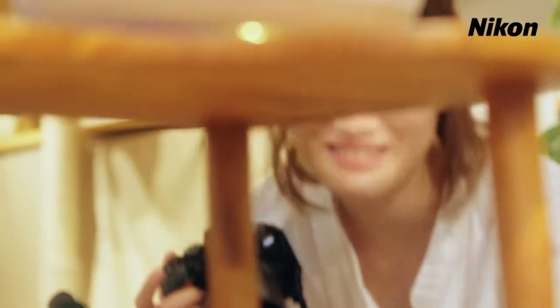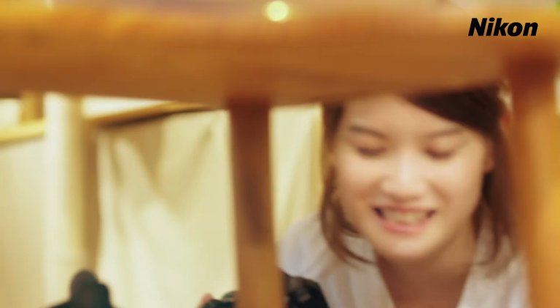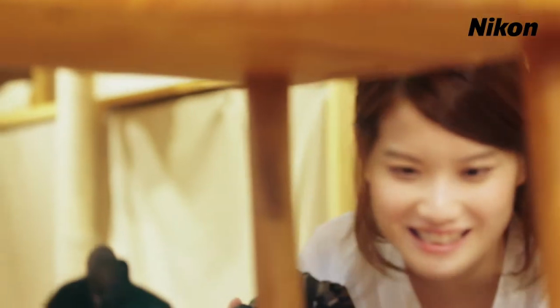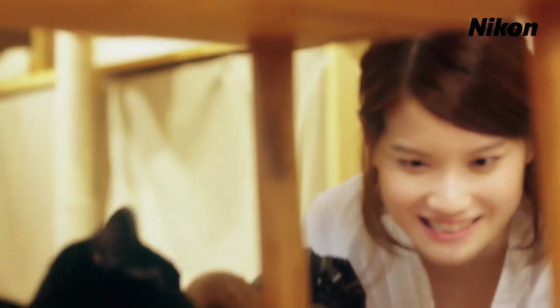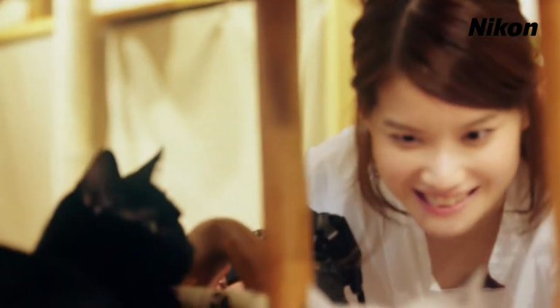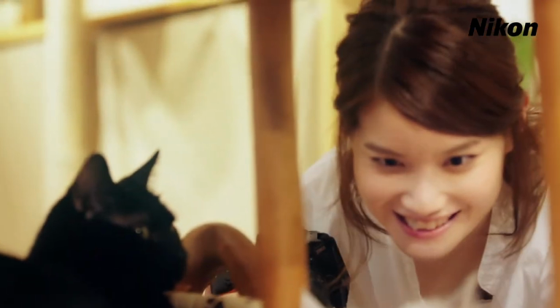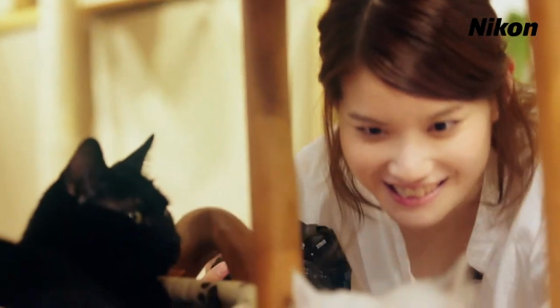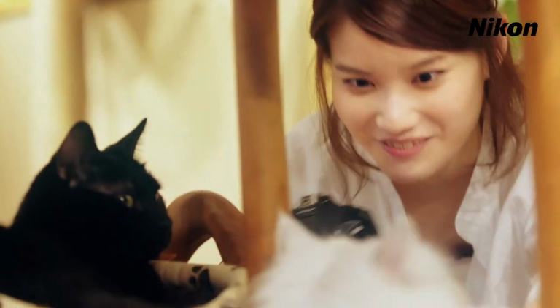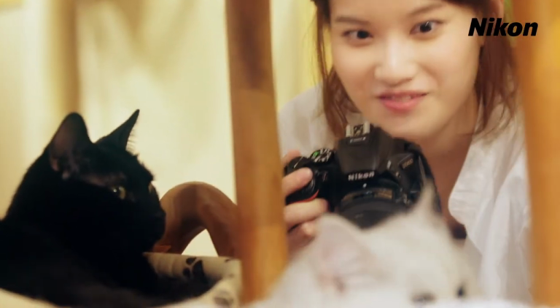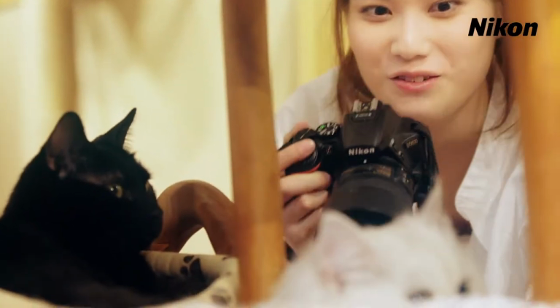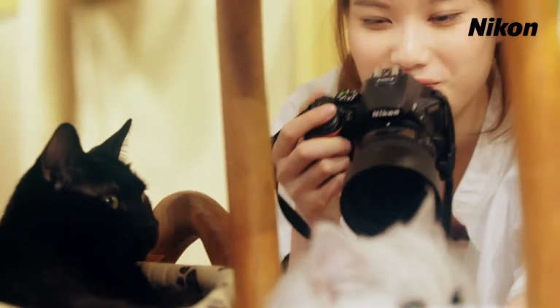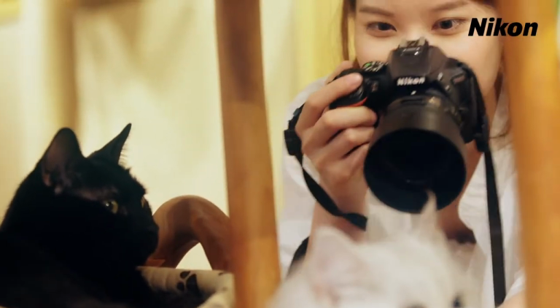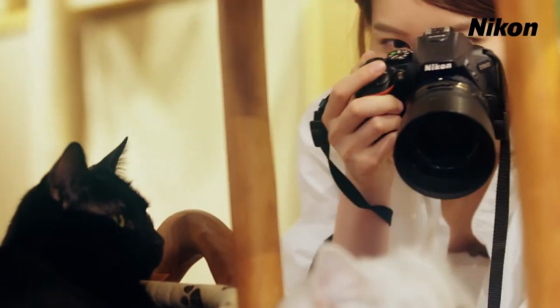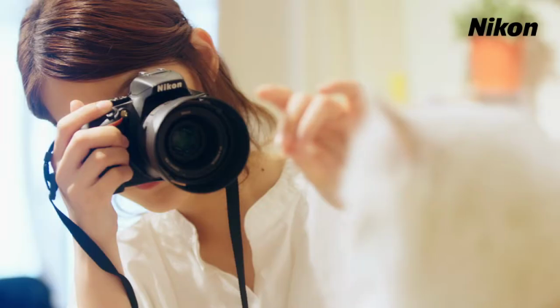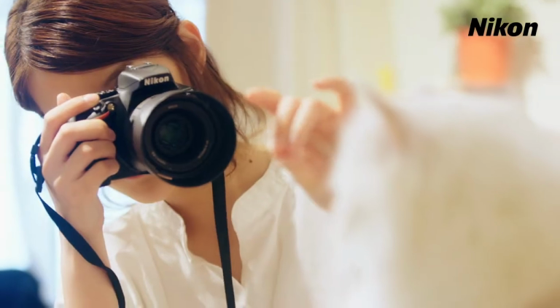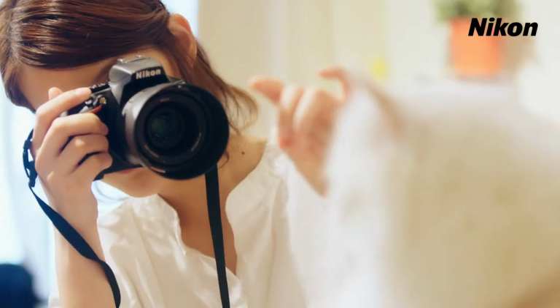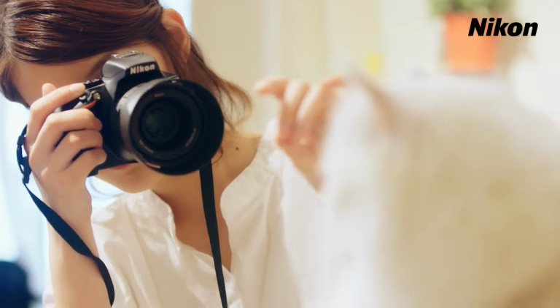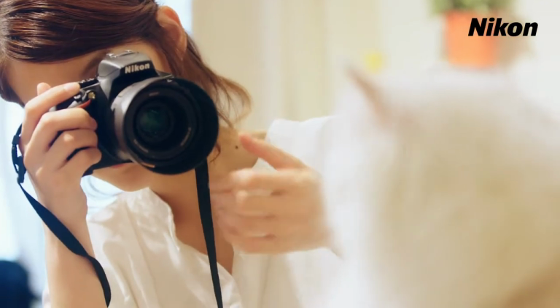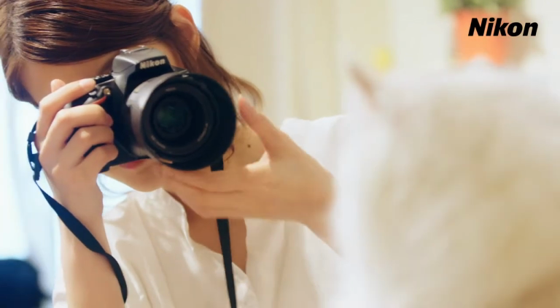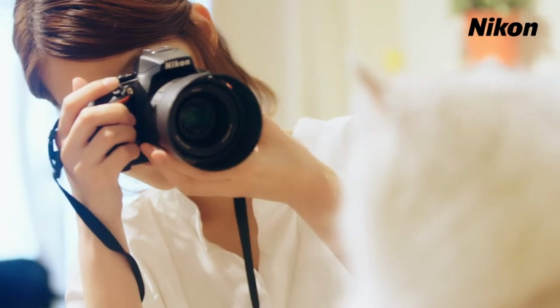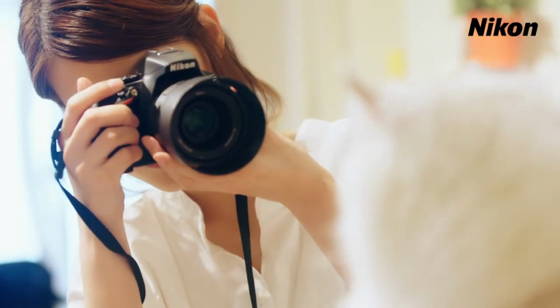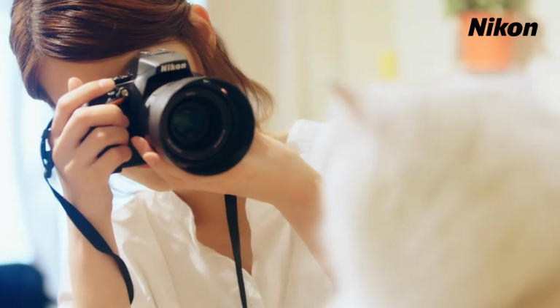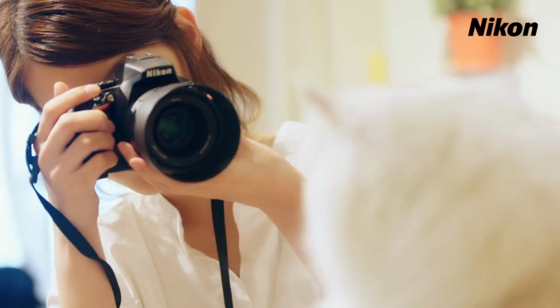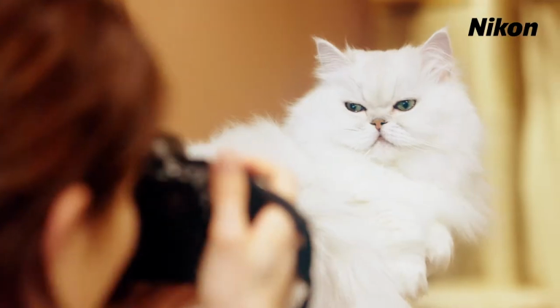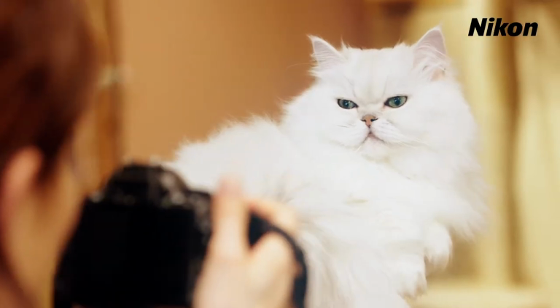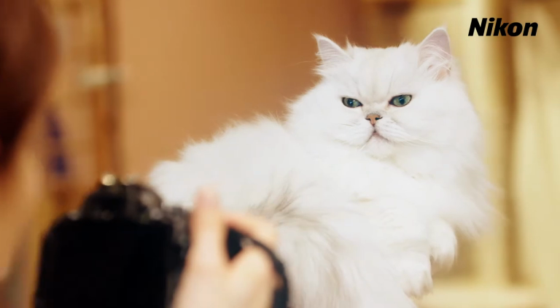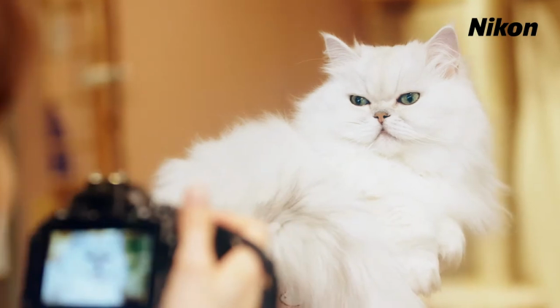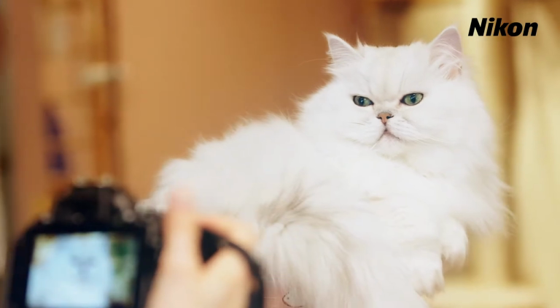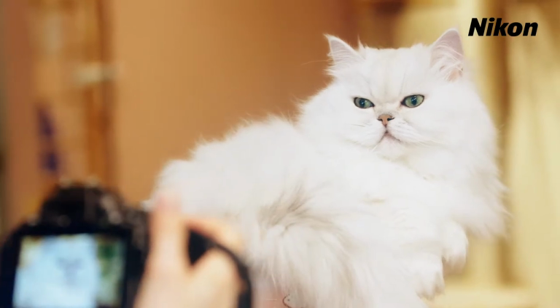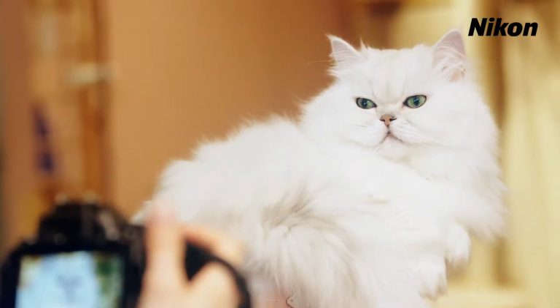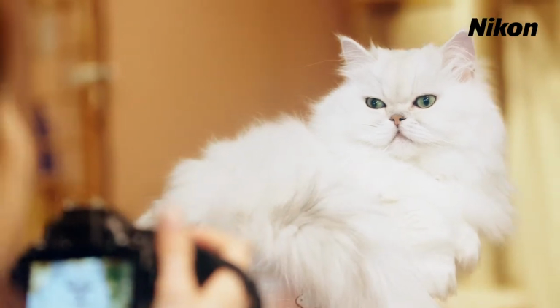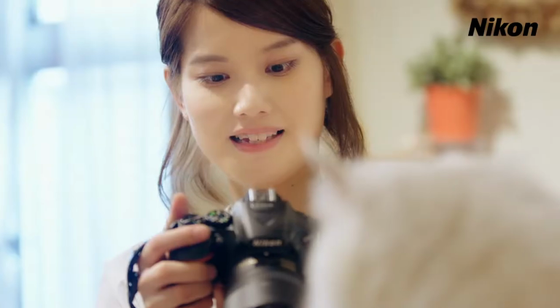Wish you could photograph your adorable pet more attractively? Try using a fixed focal length lens.